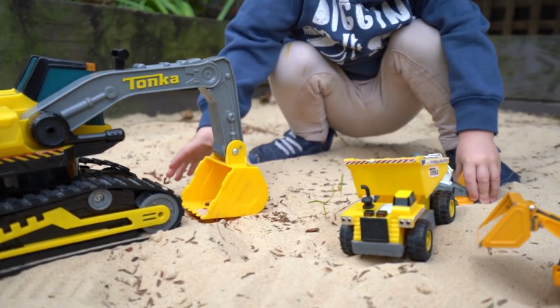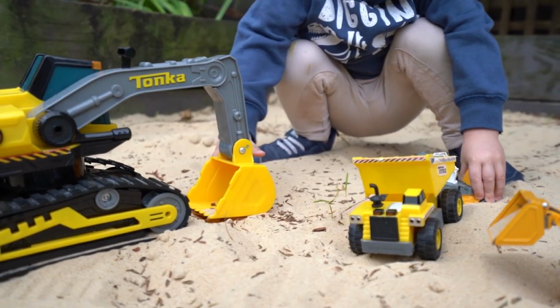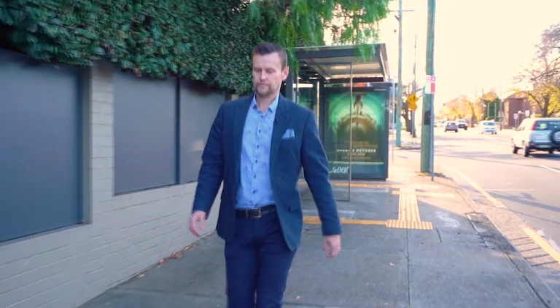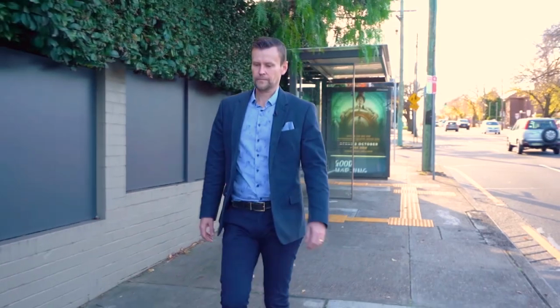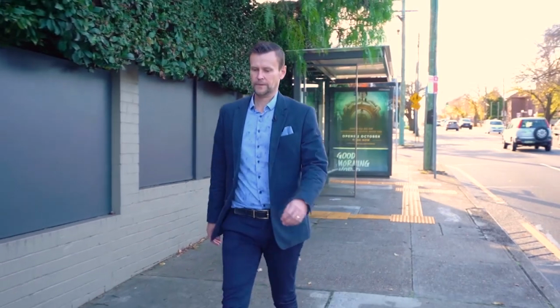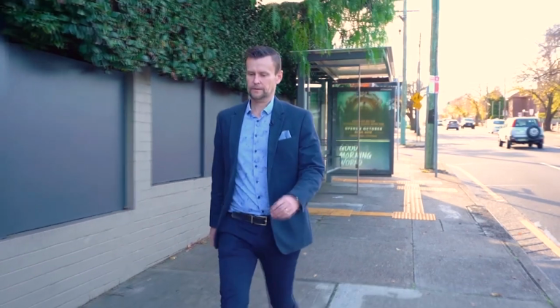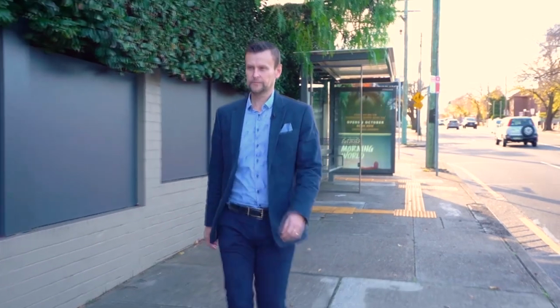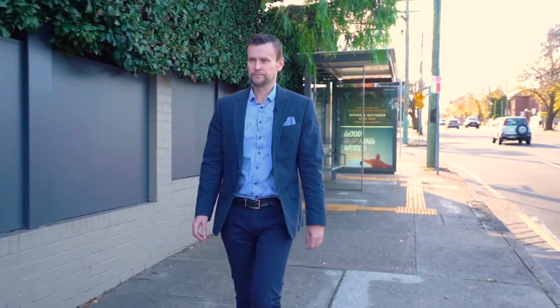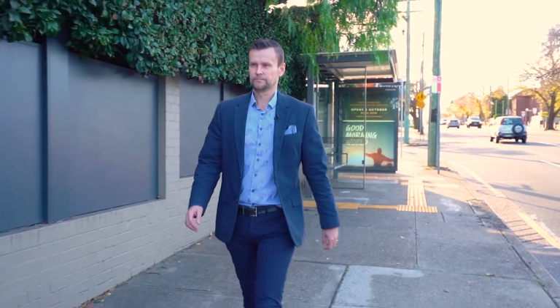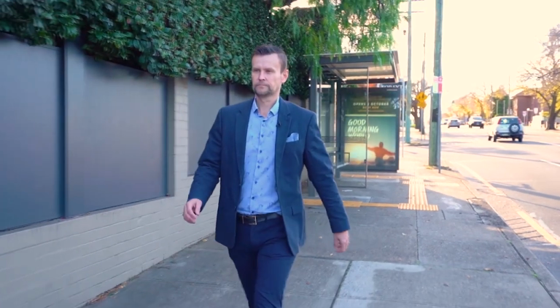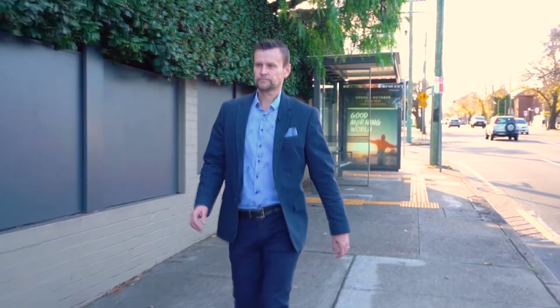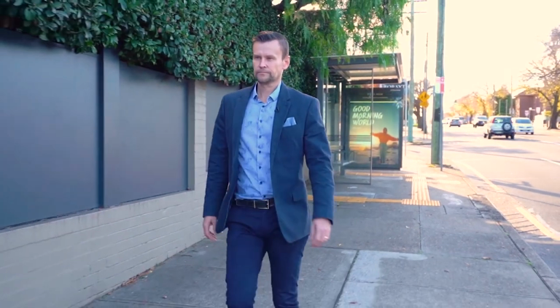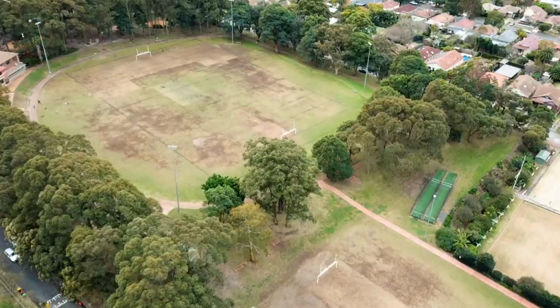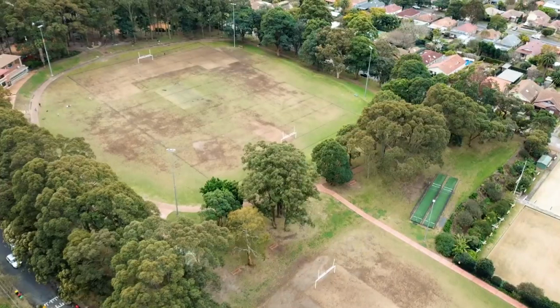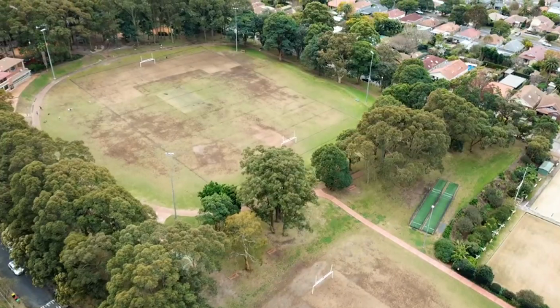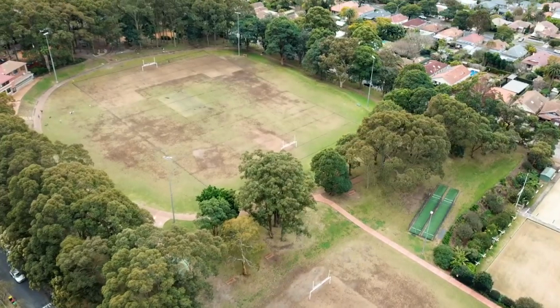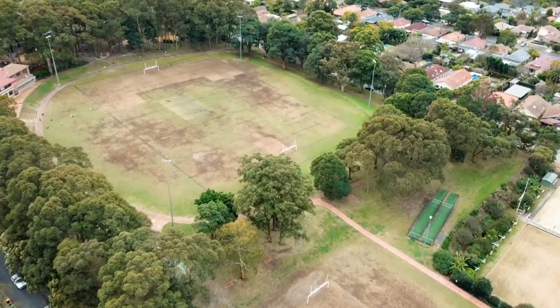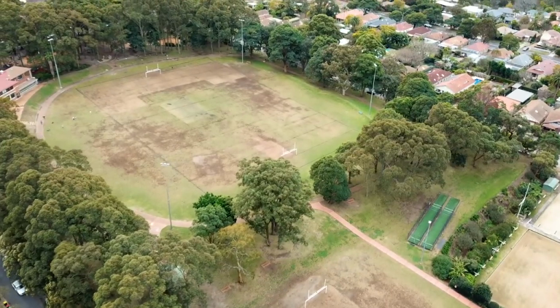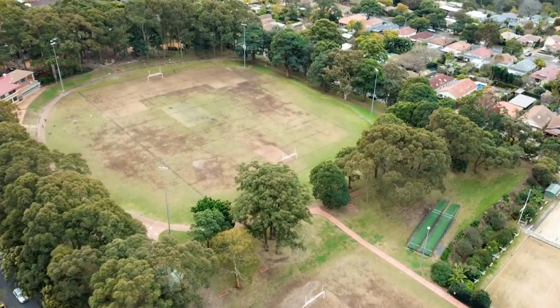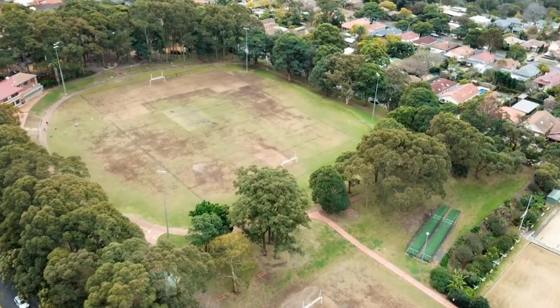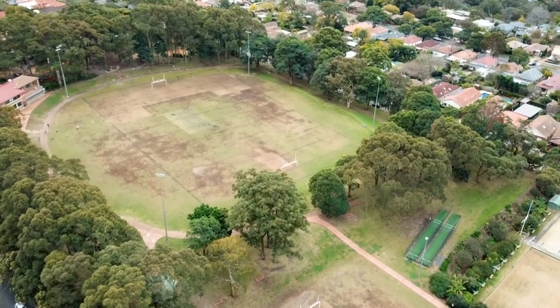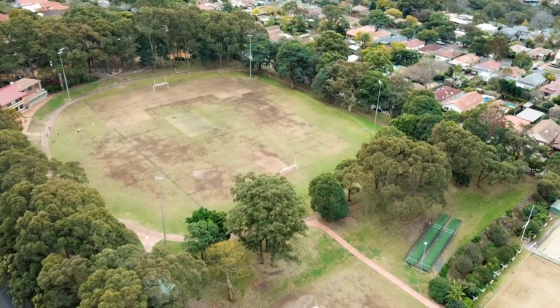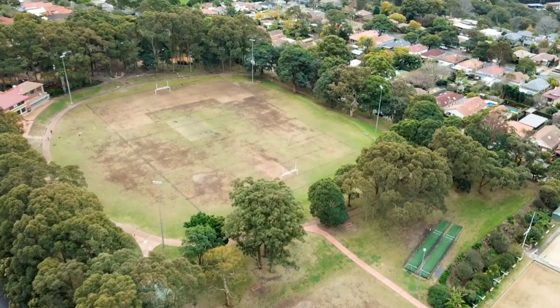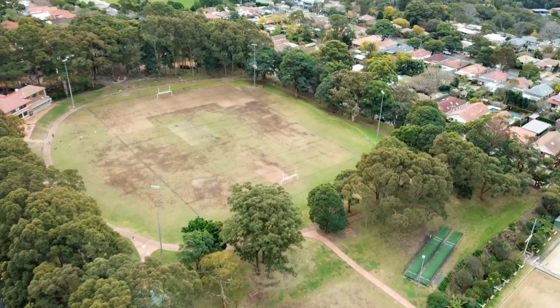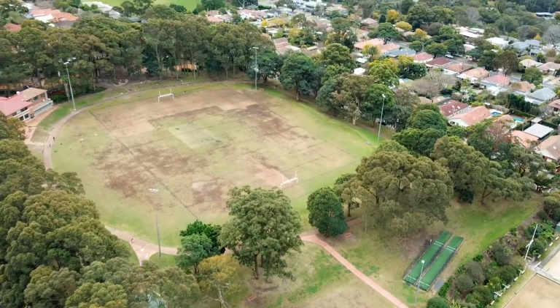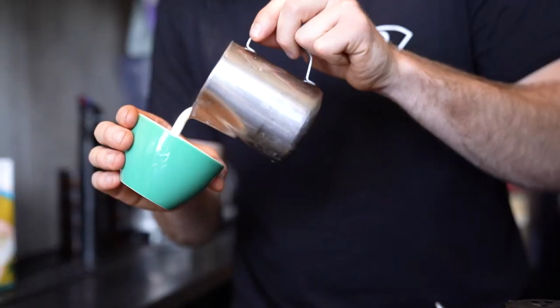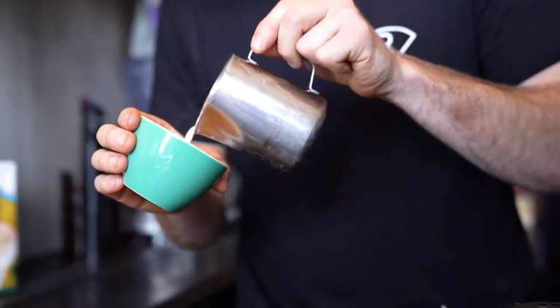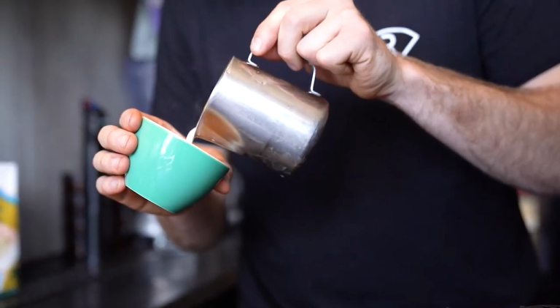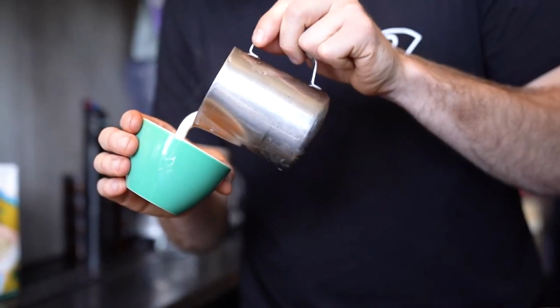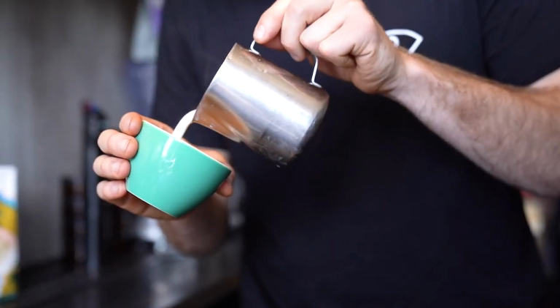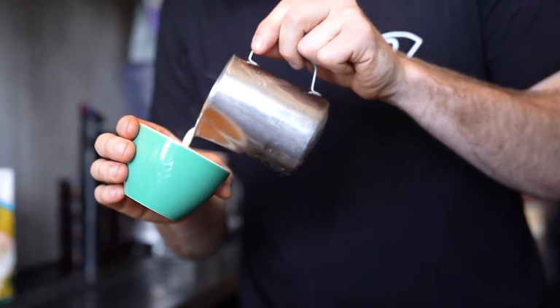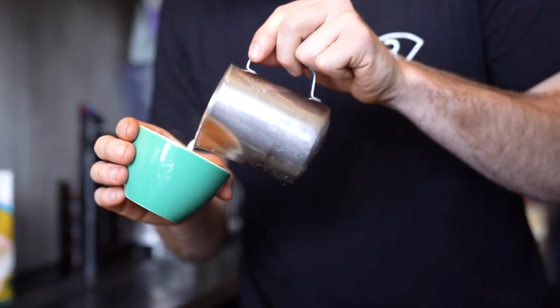Ideally located a few minutes' walk to the city bus and popular Willoughby Park, there is also a great cafe with coffee and cake up the road.